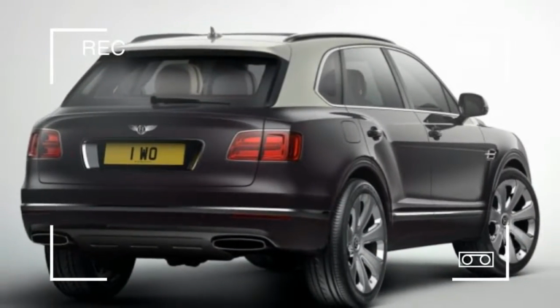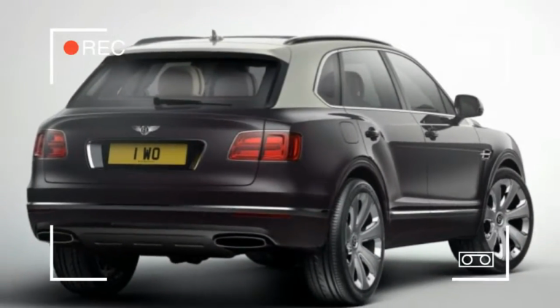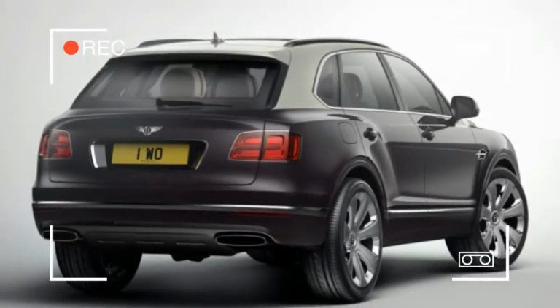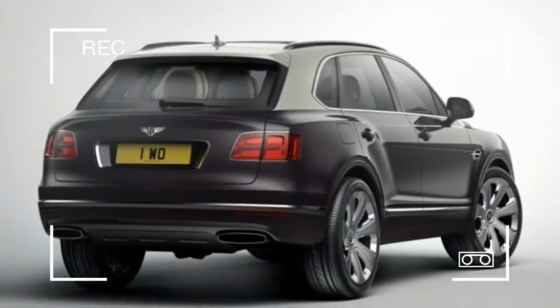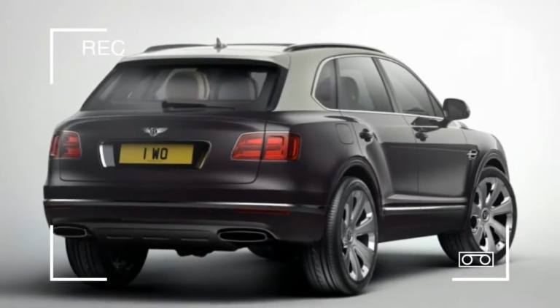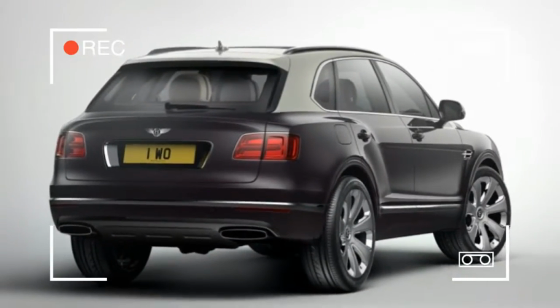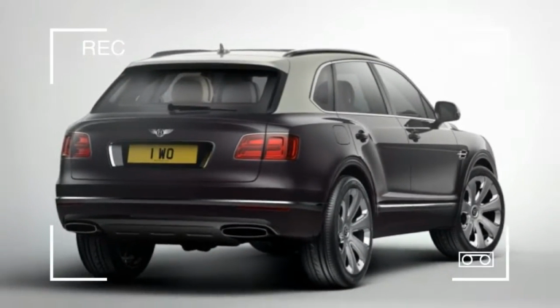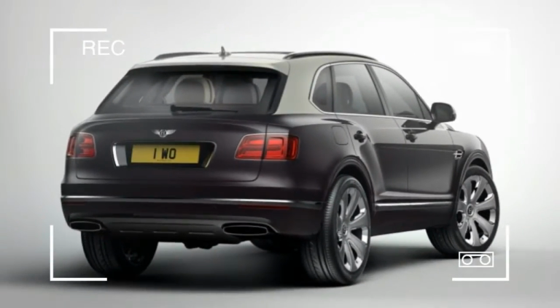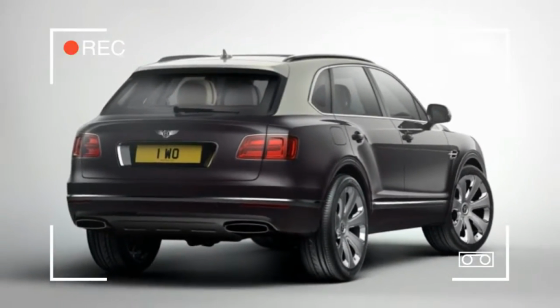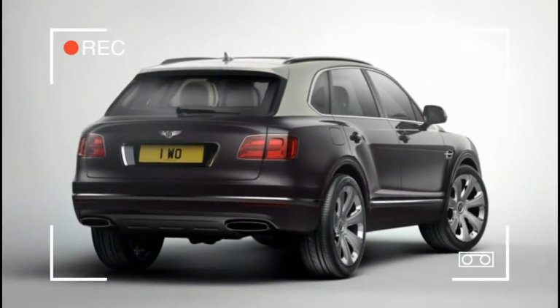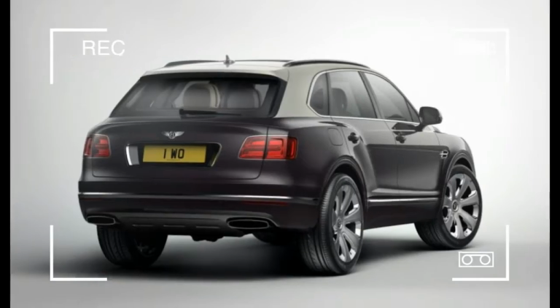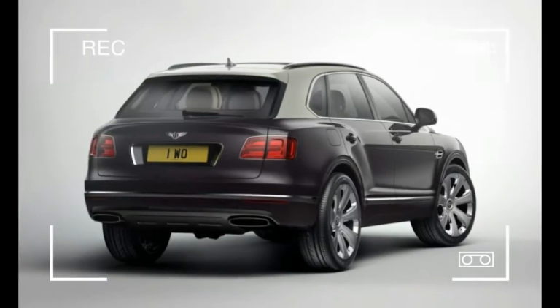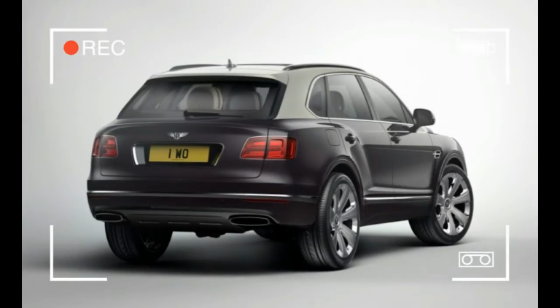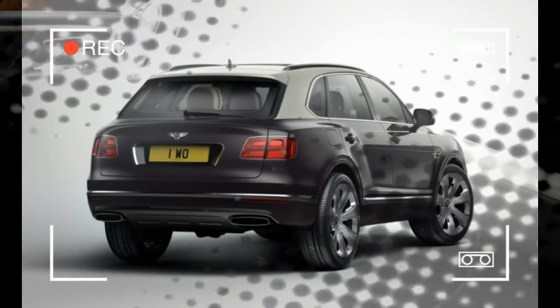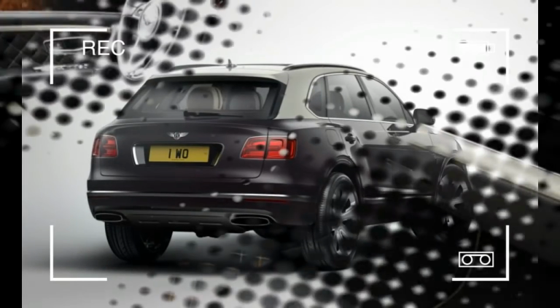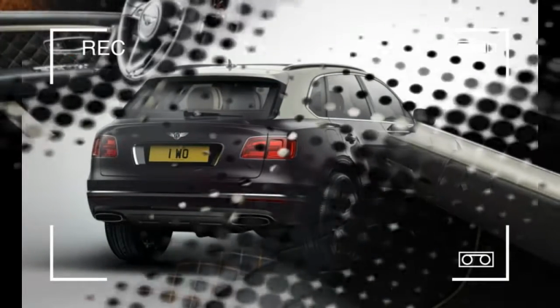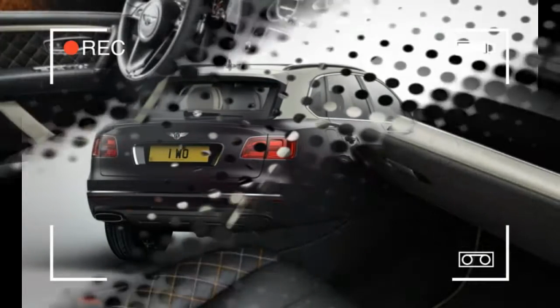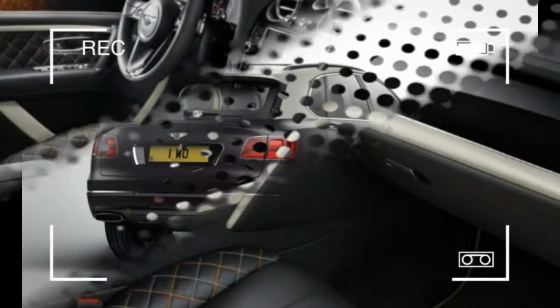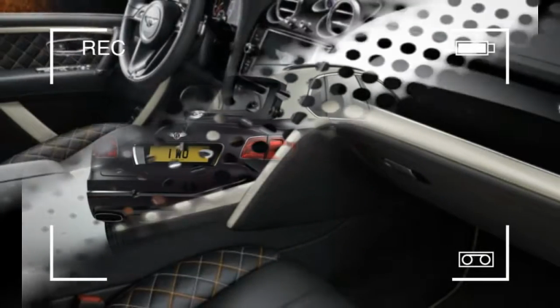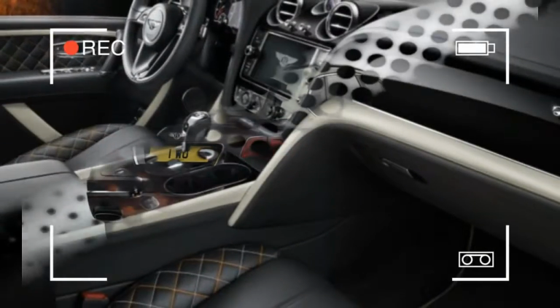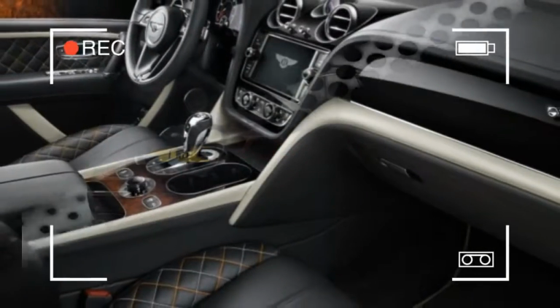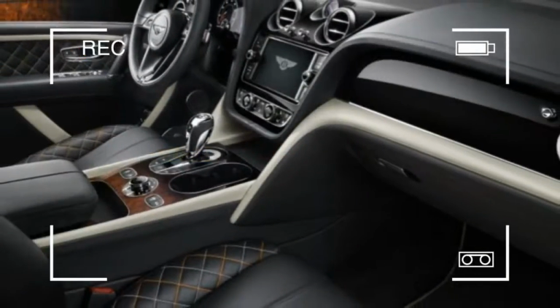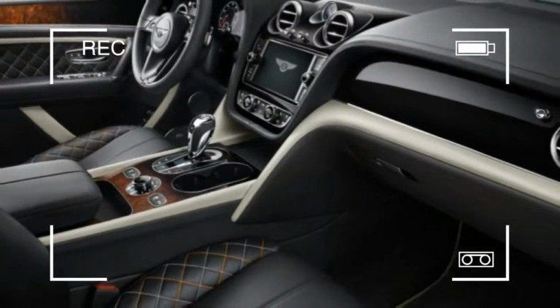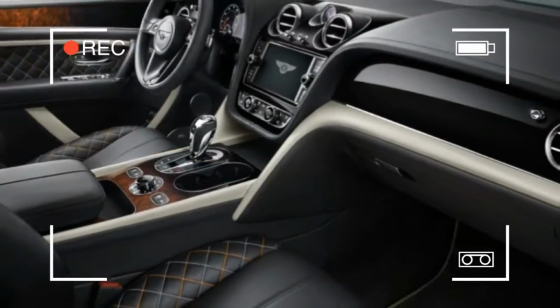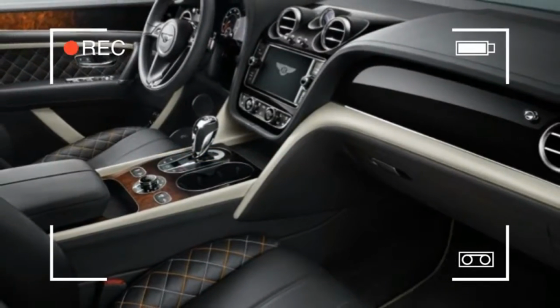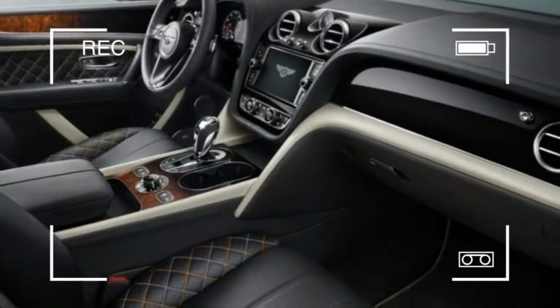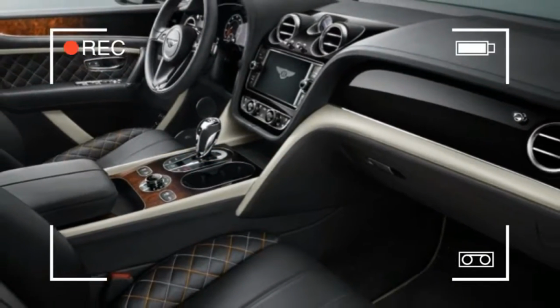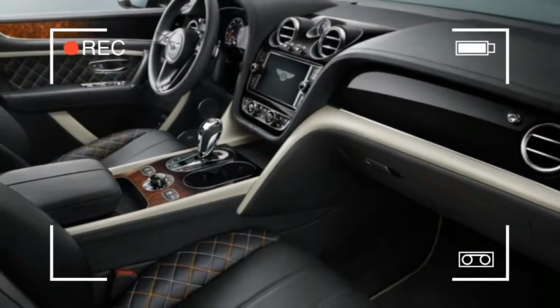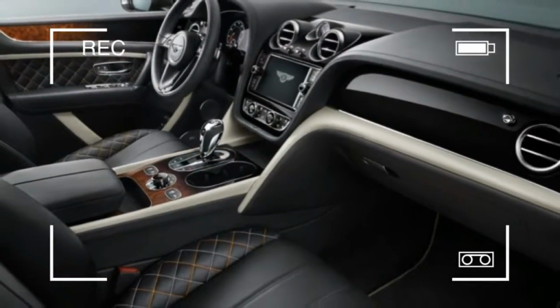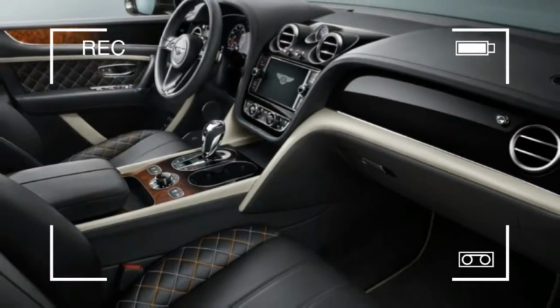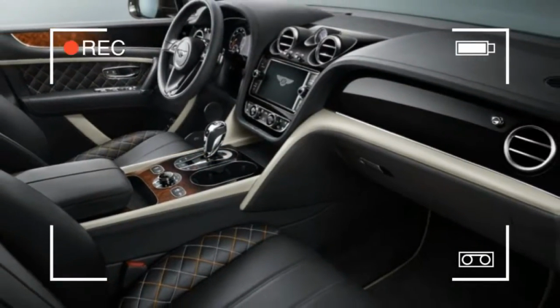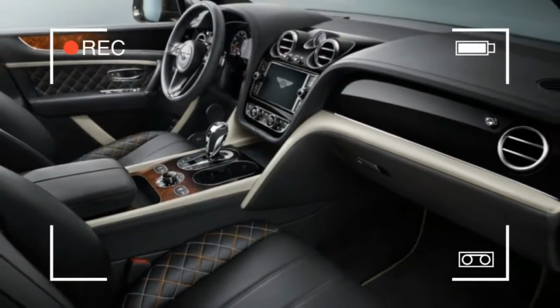The two-tone paint treatment, however, will also be offered on regular Bentaygas.